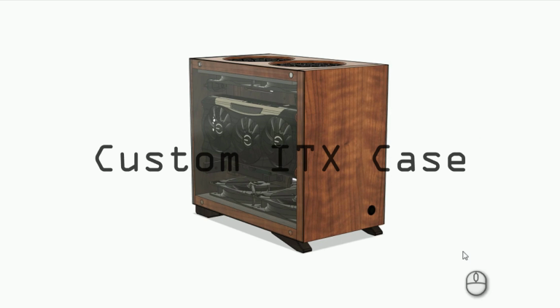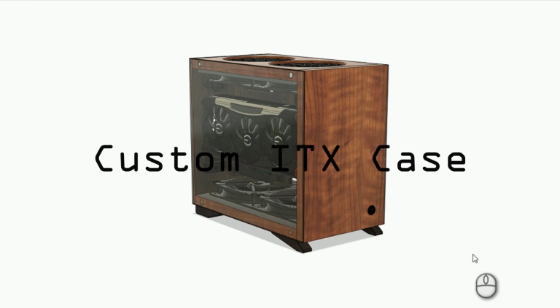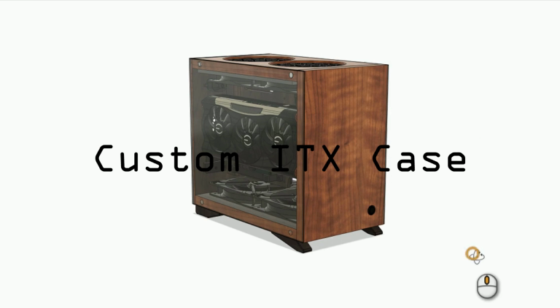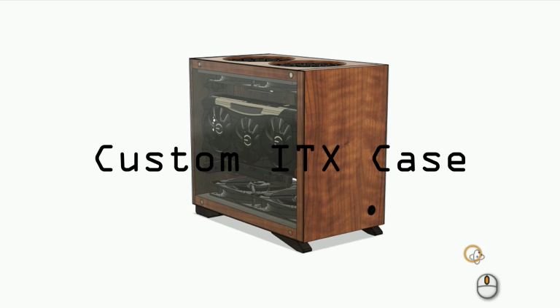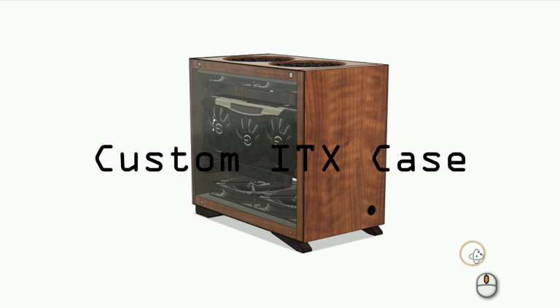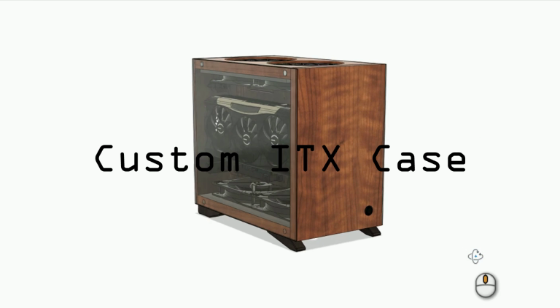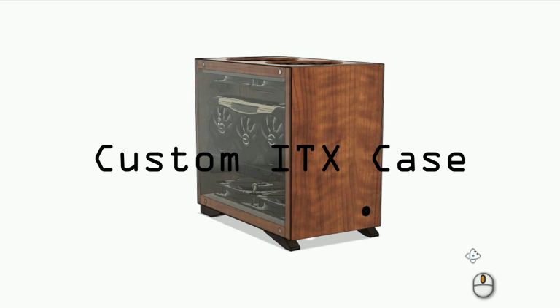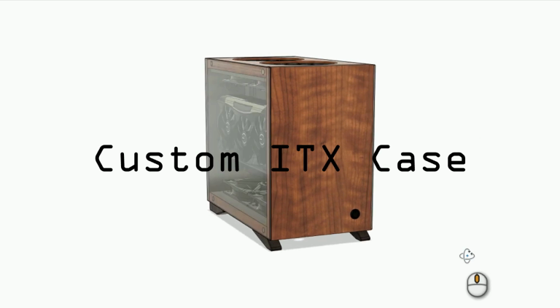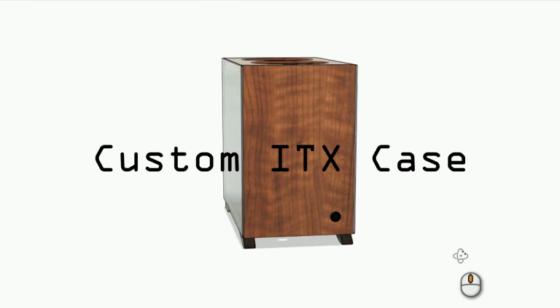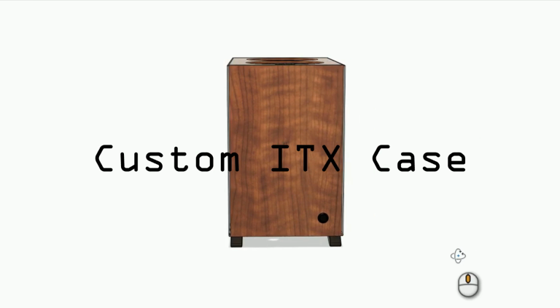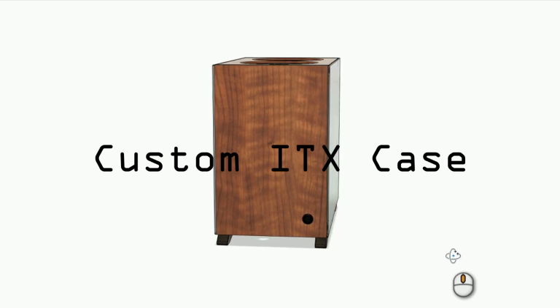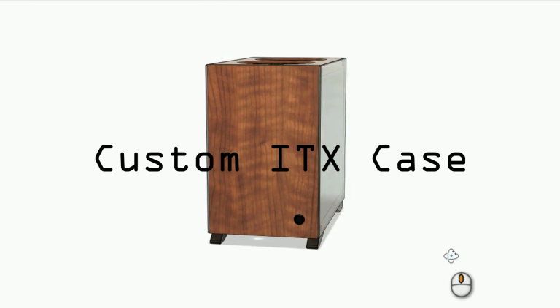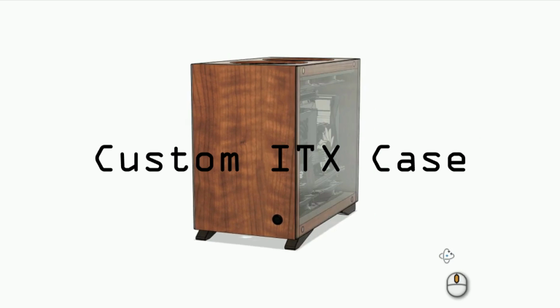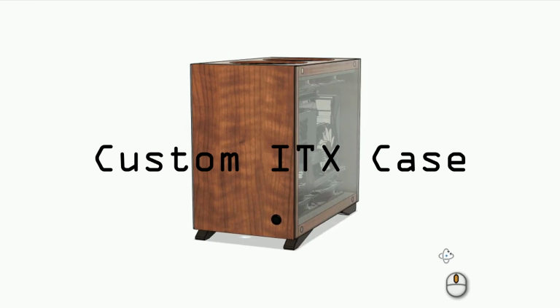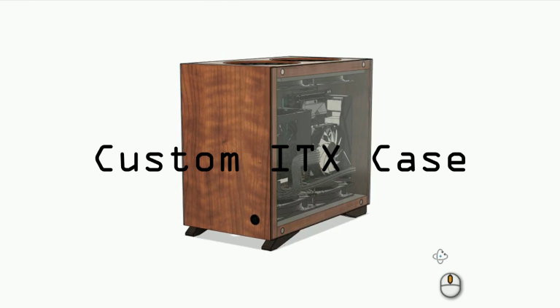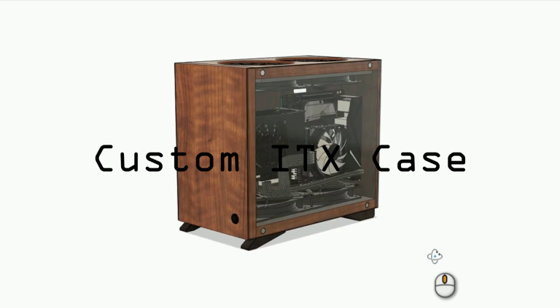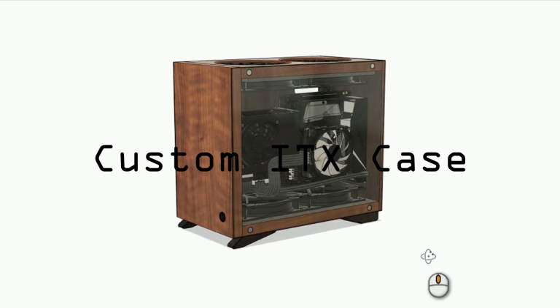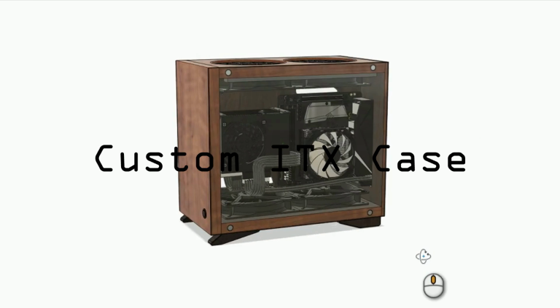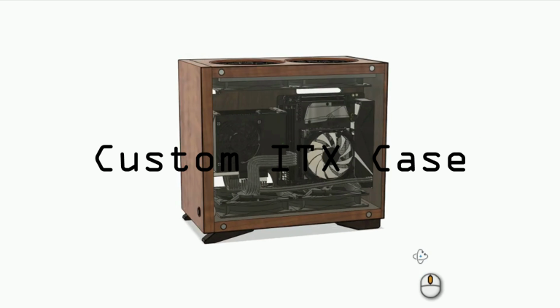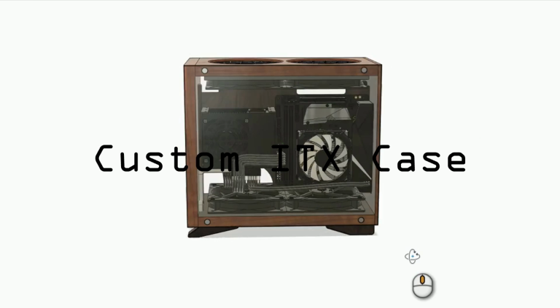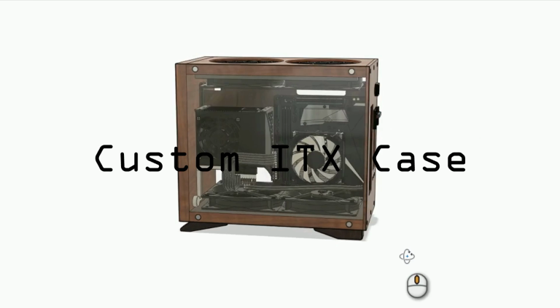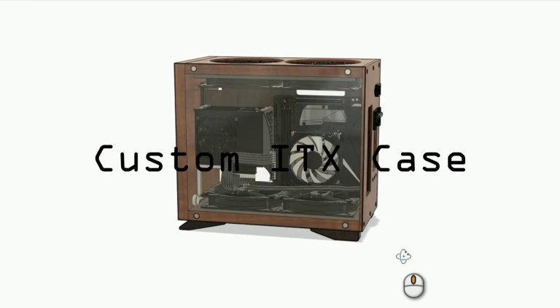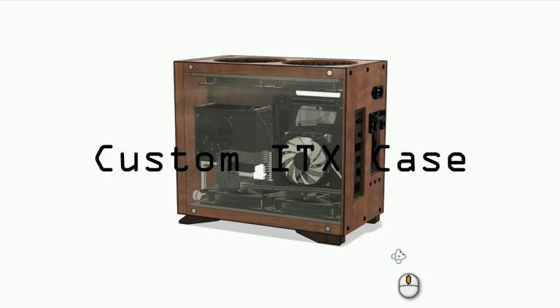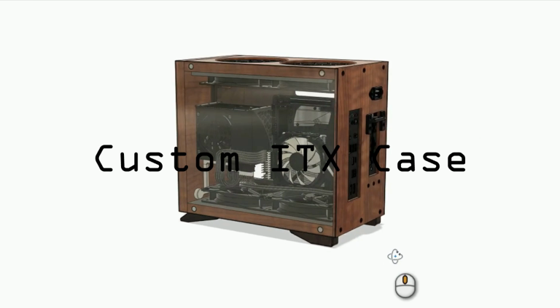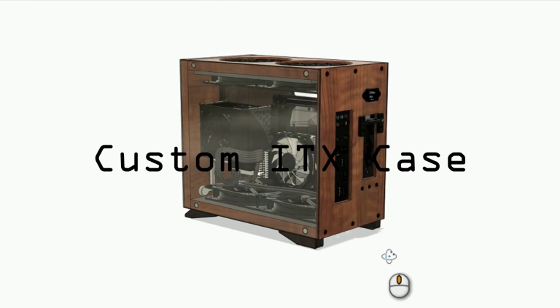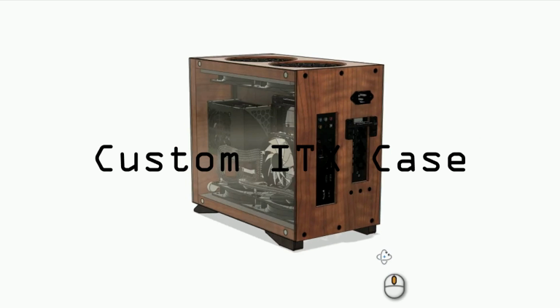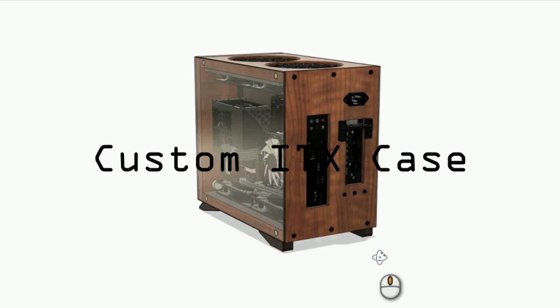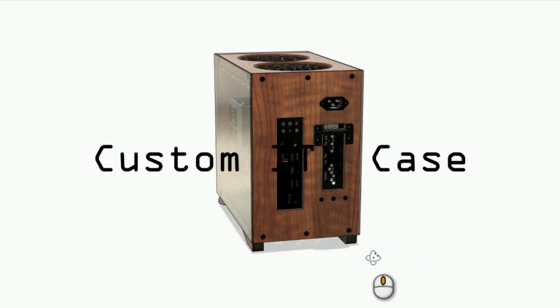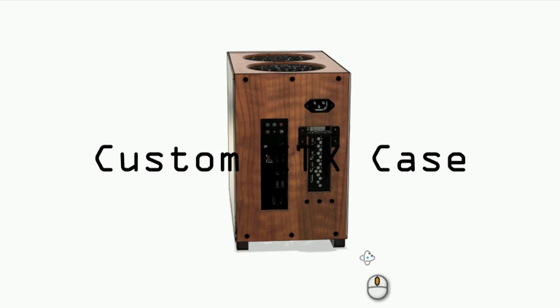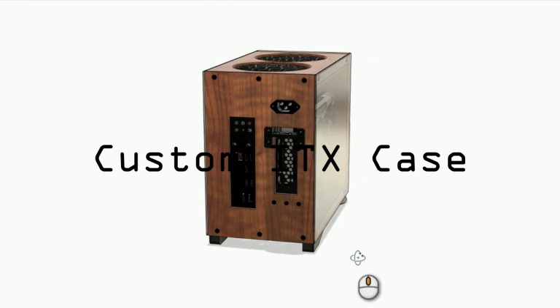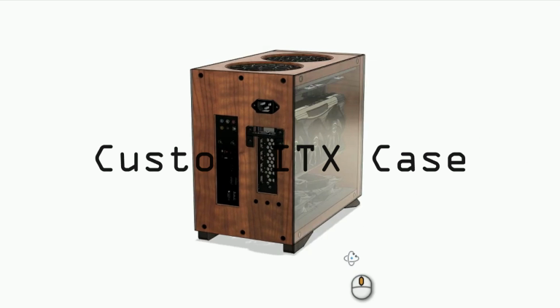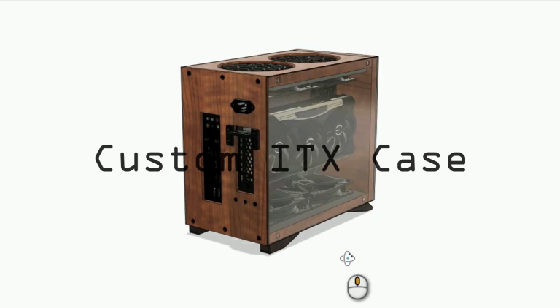Hey guys, welcome back. Today I'll be showing you how I design and build my wooden PC case.